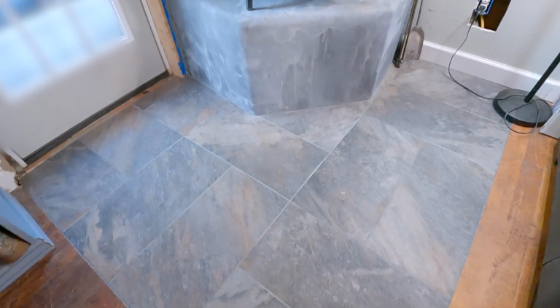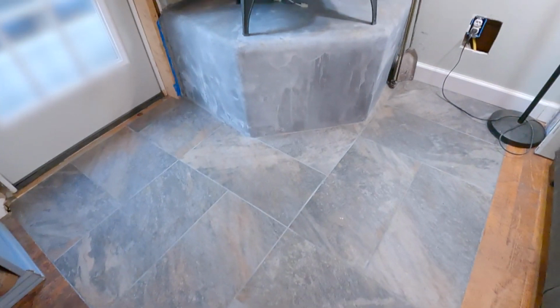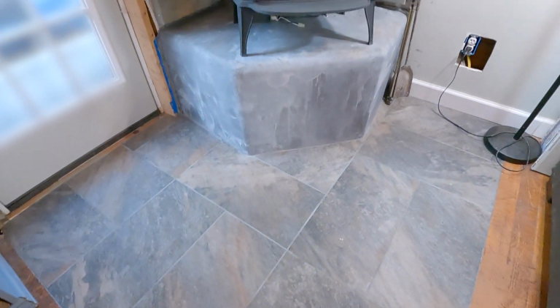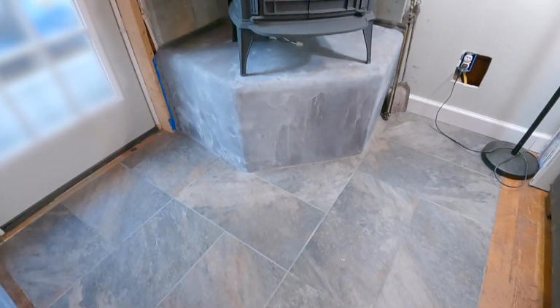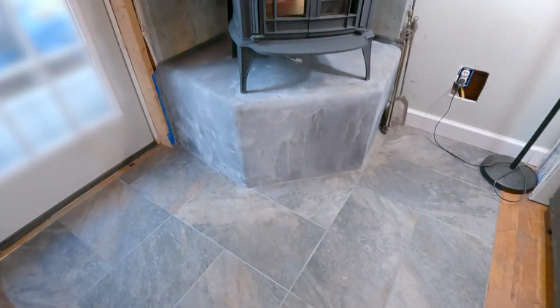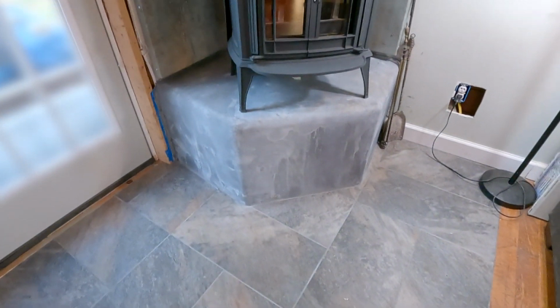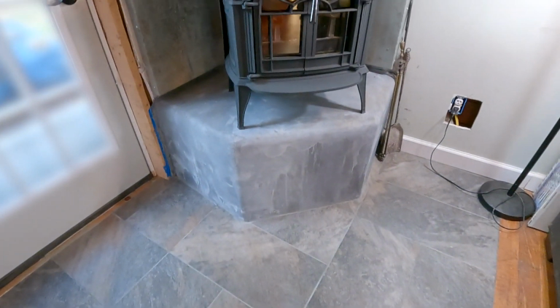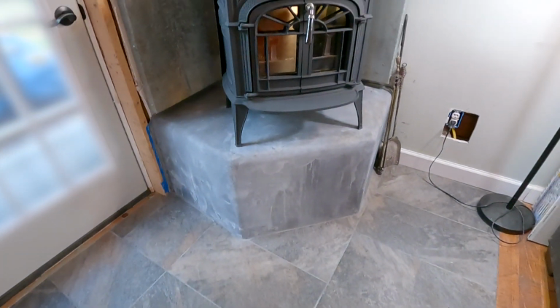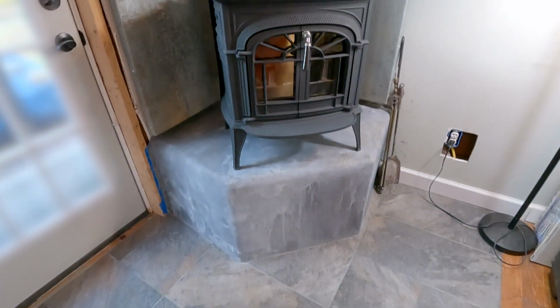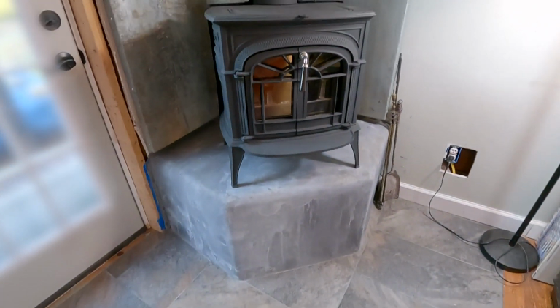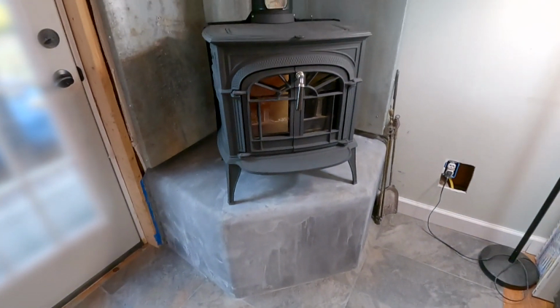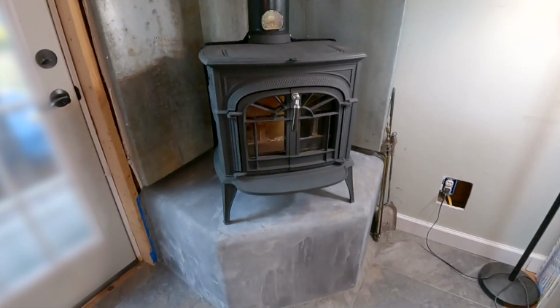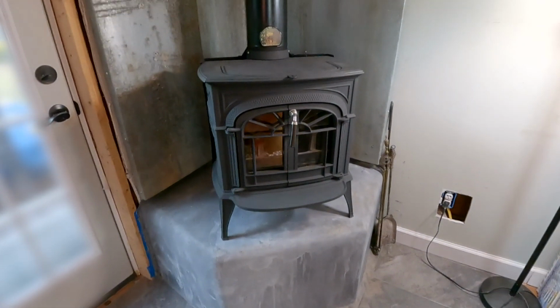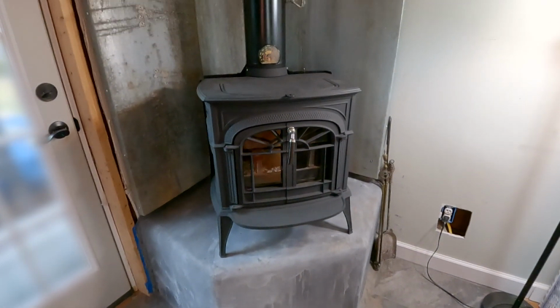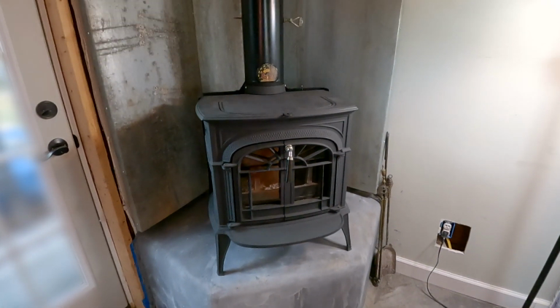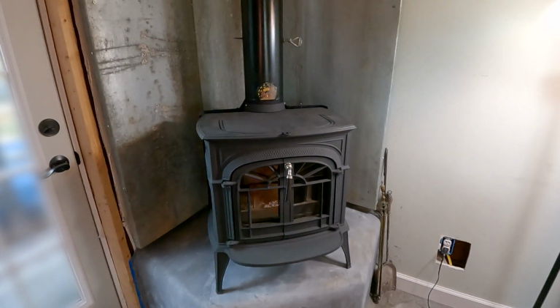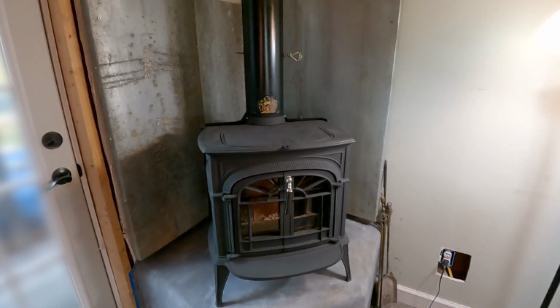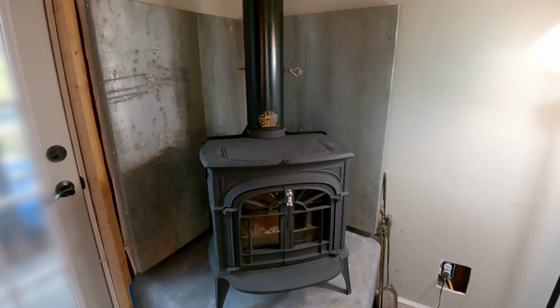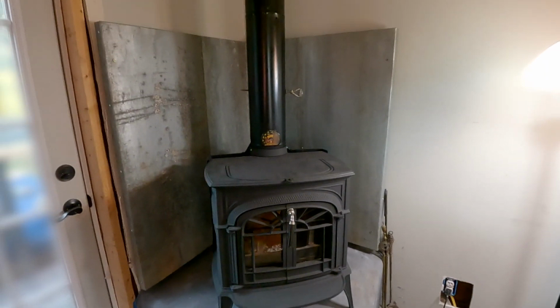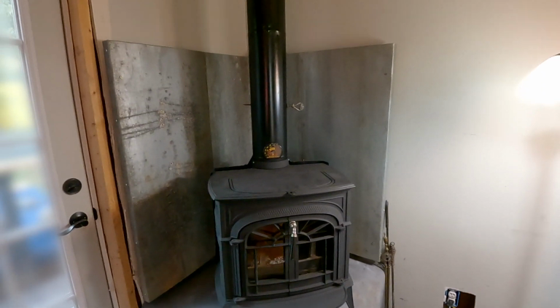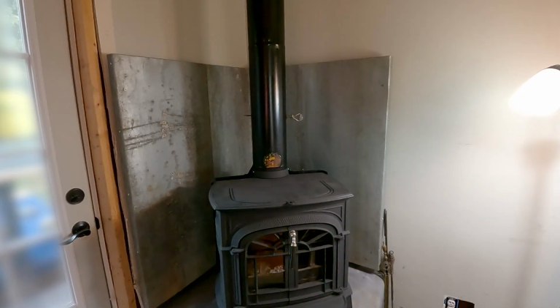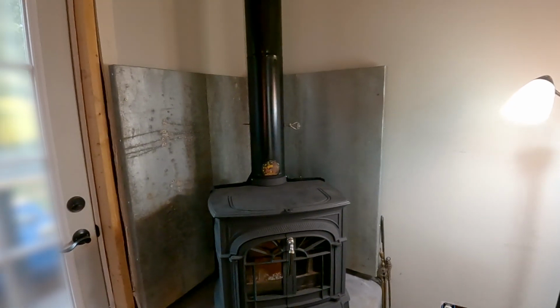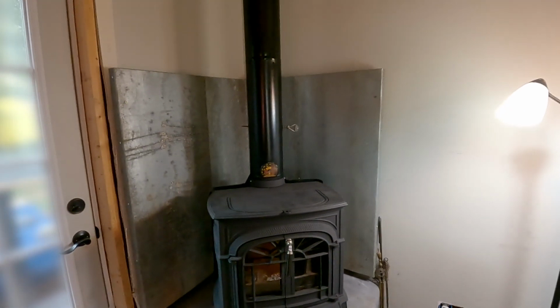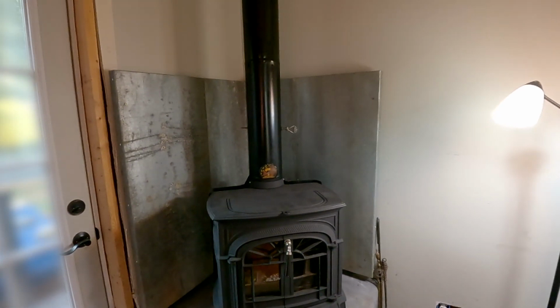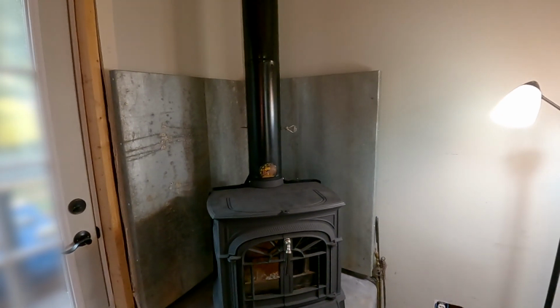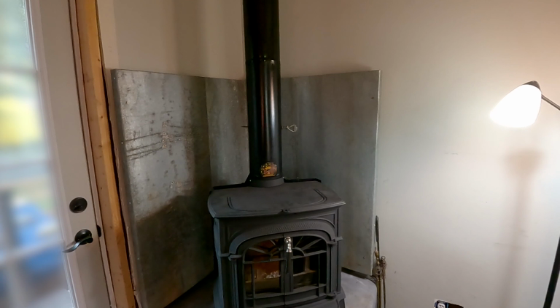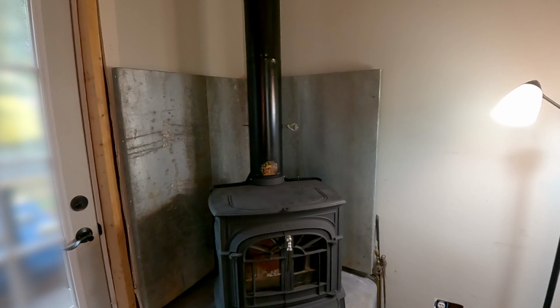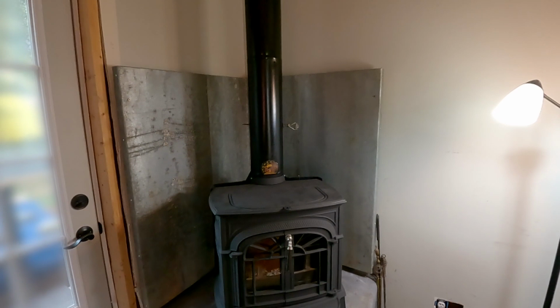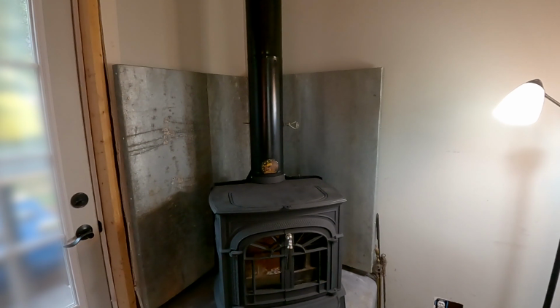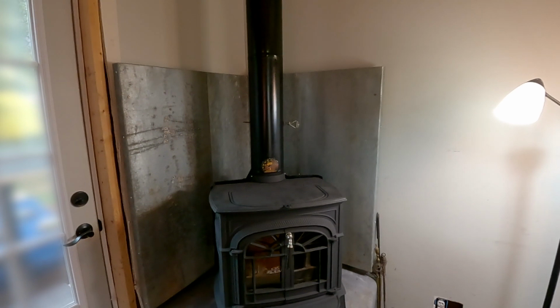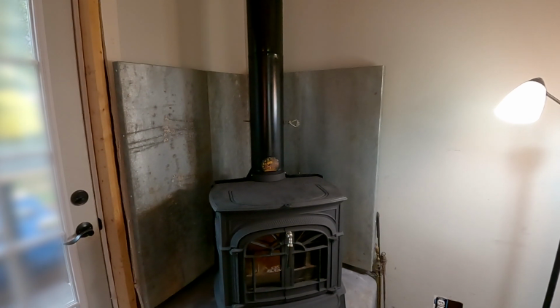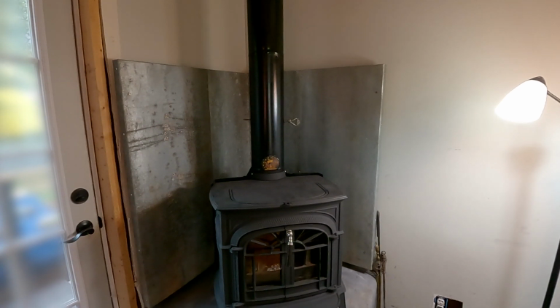I also fabricated a custom heat shield for the wall behind it. It works really well.